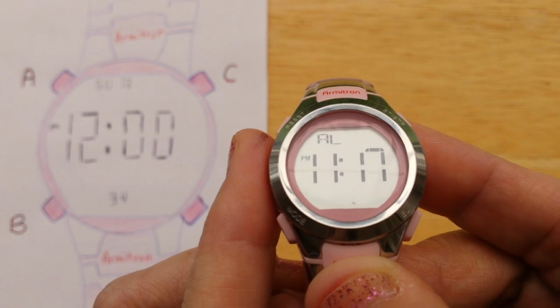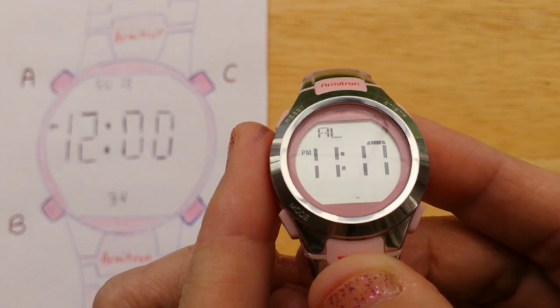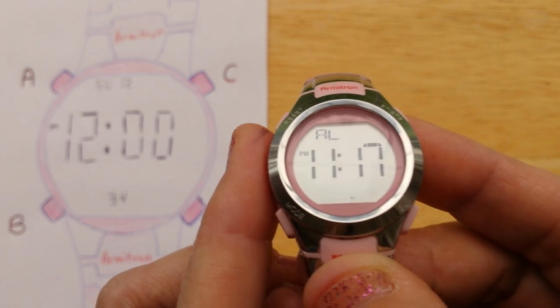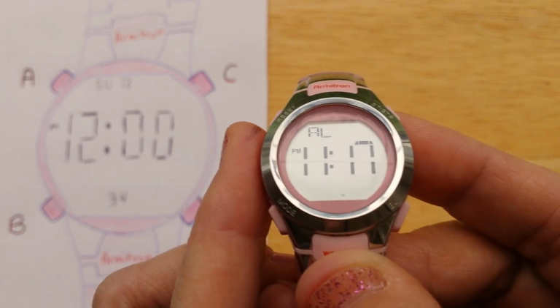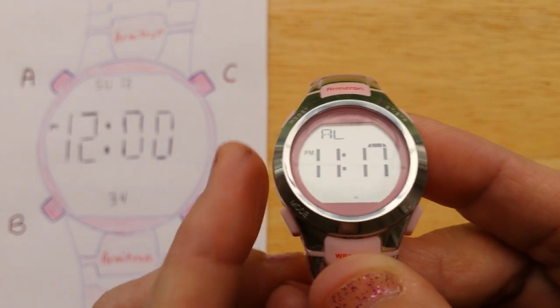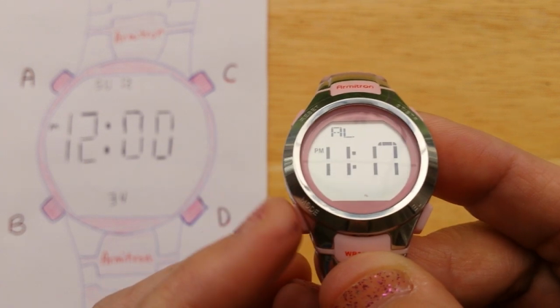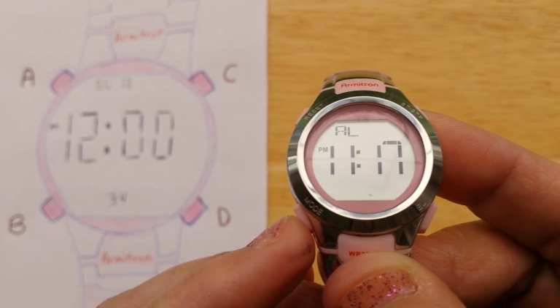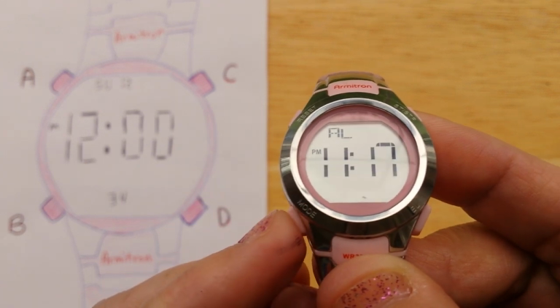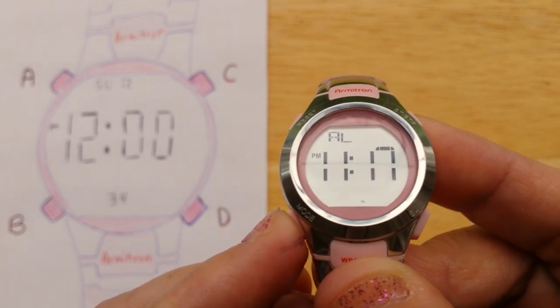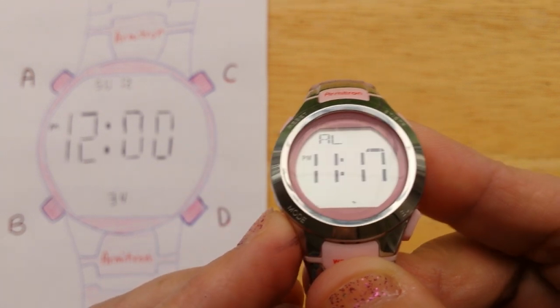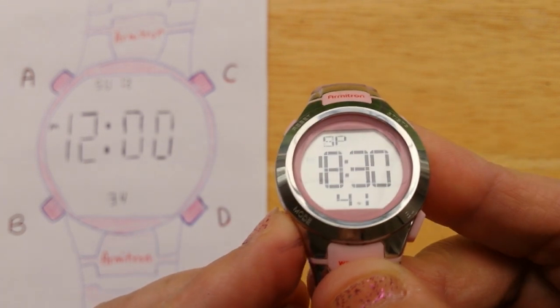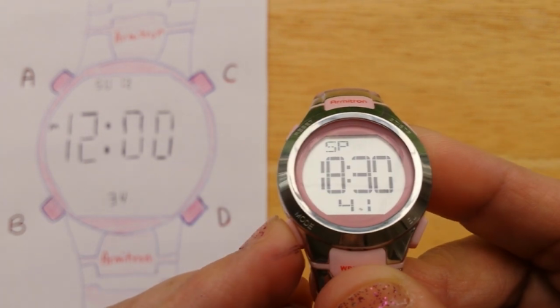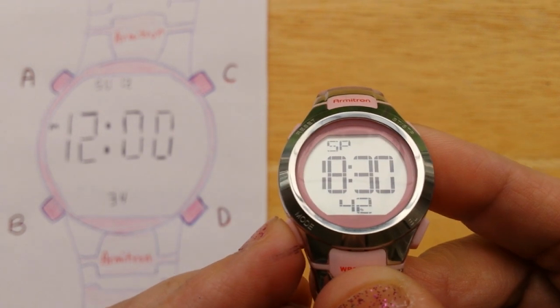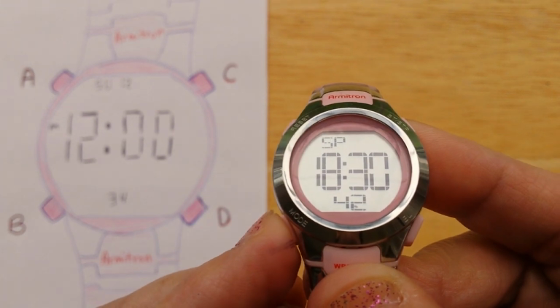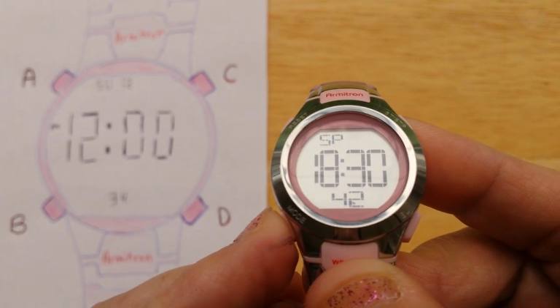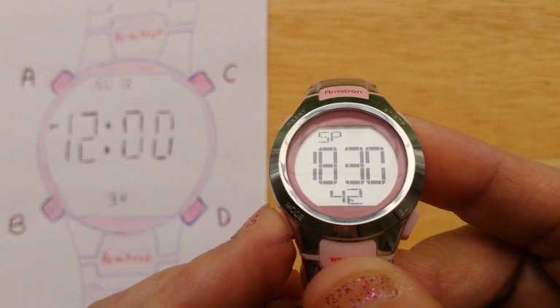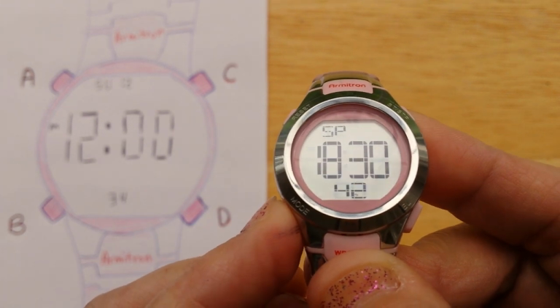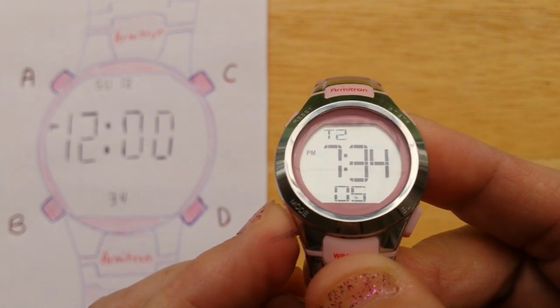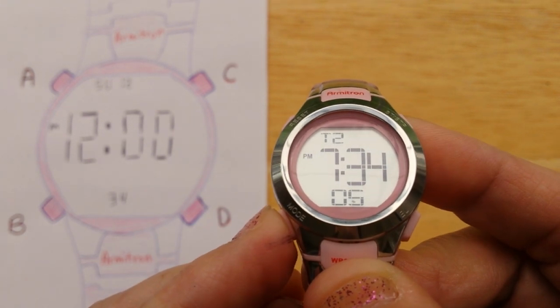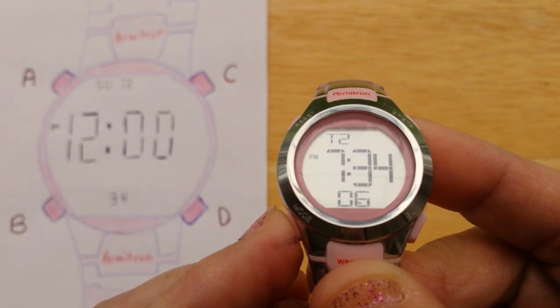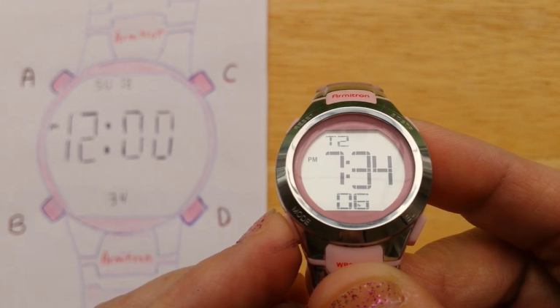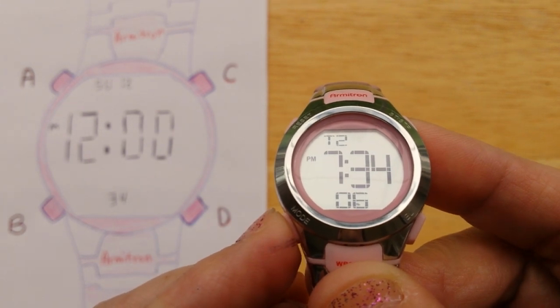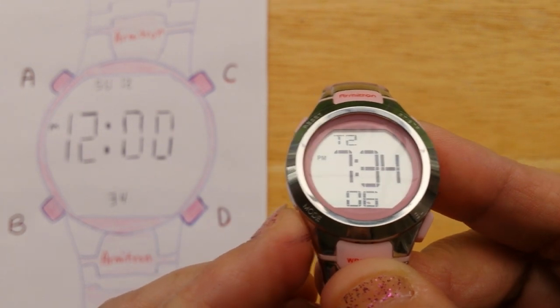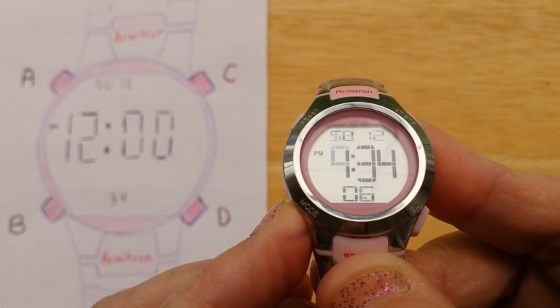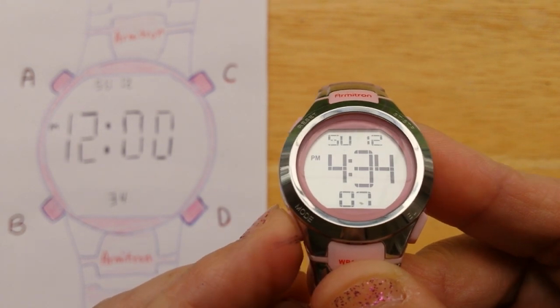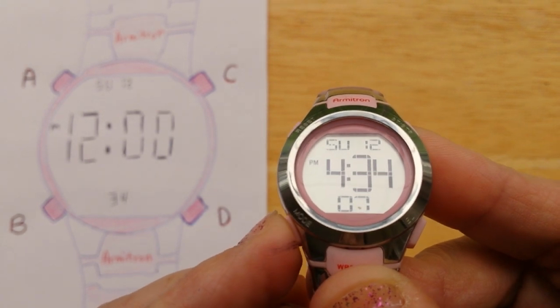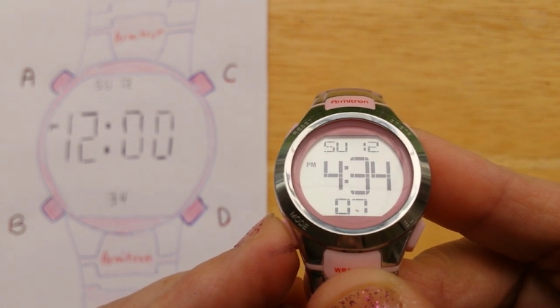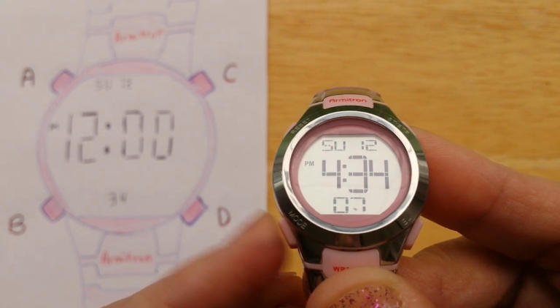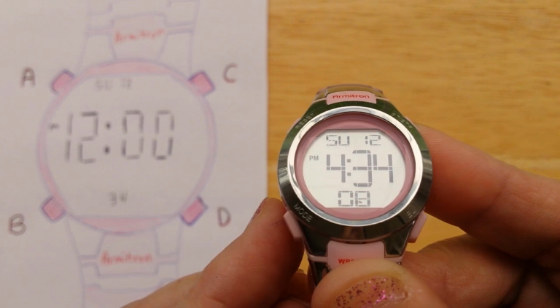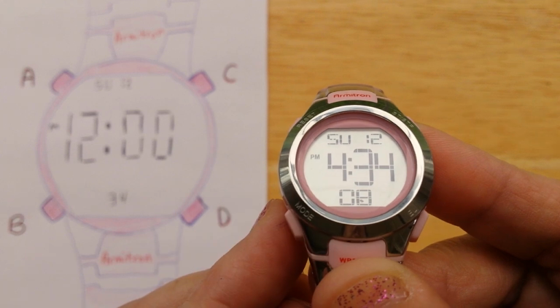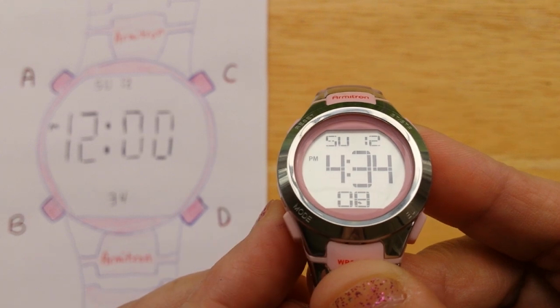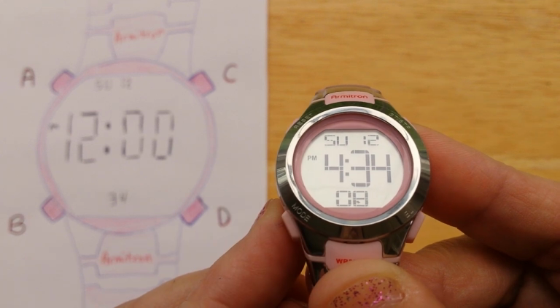When you're done, just press B until you see the time mode. There we go.